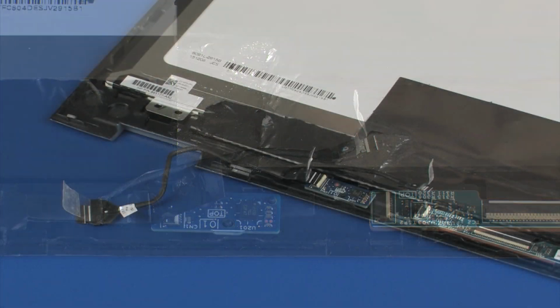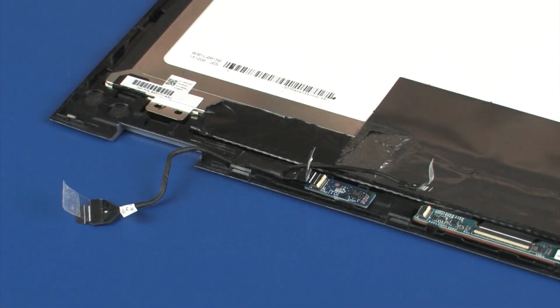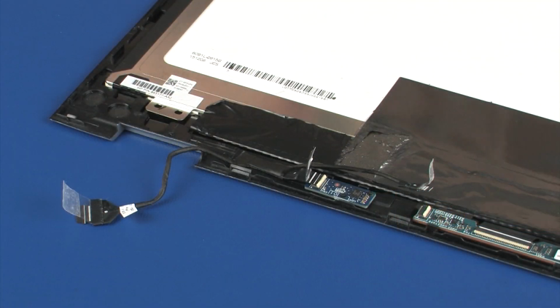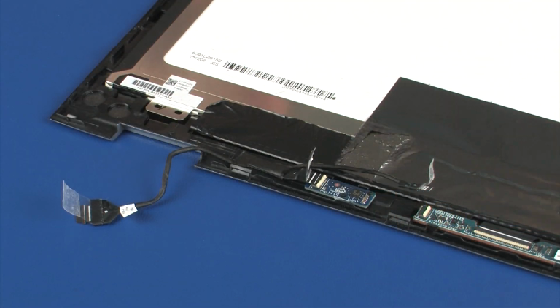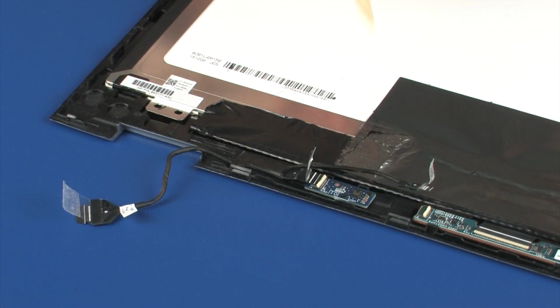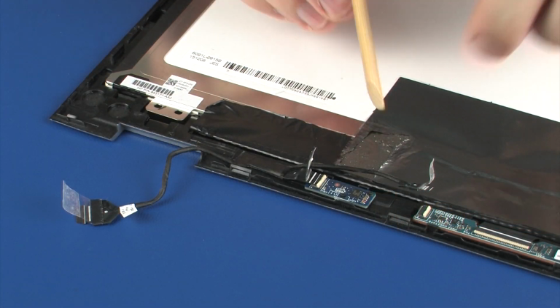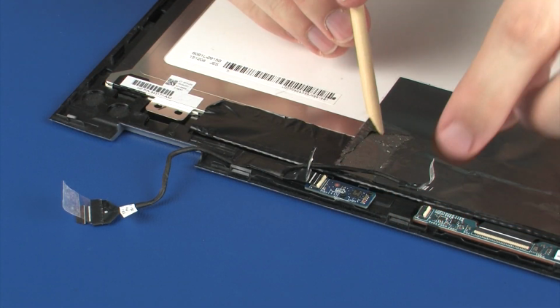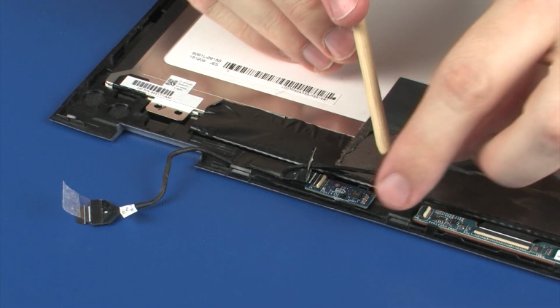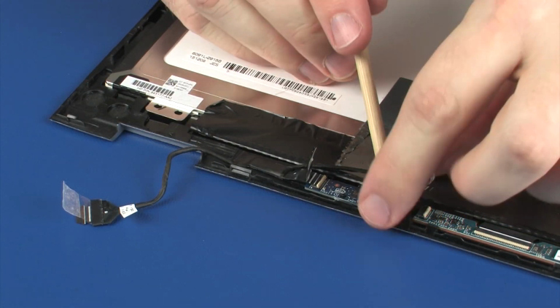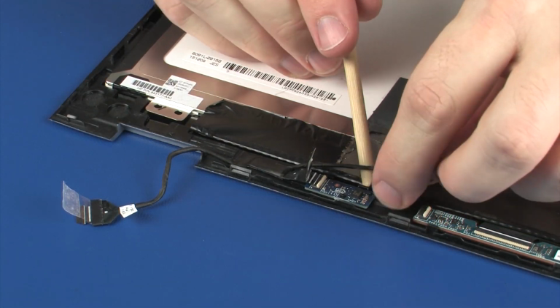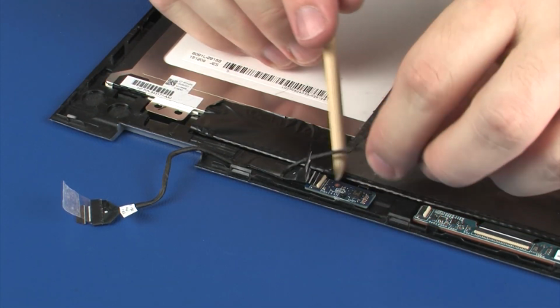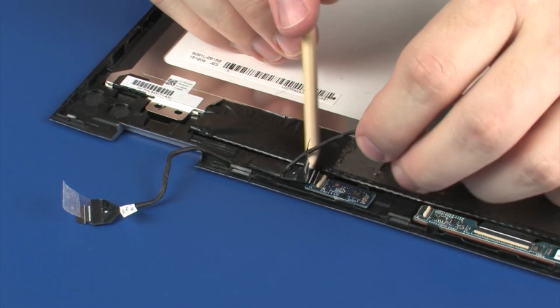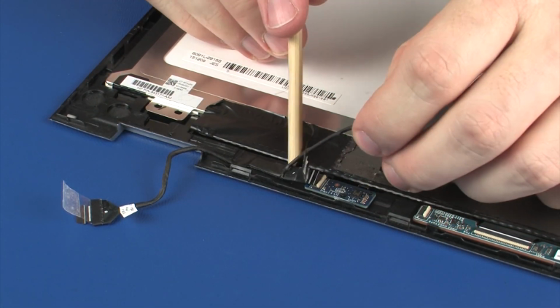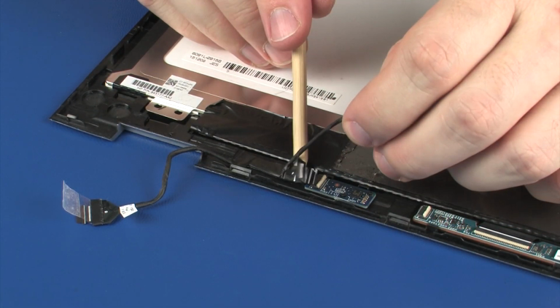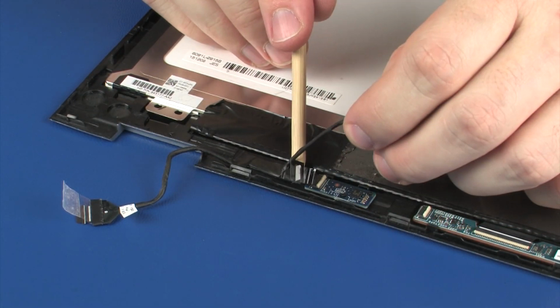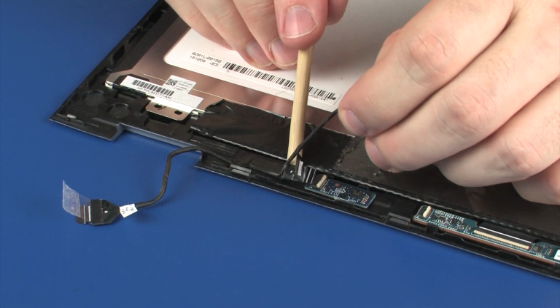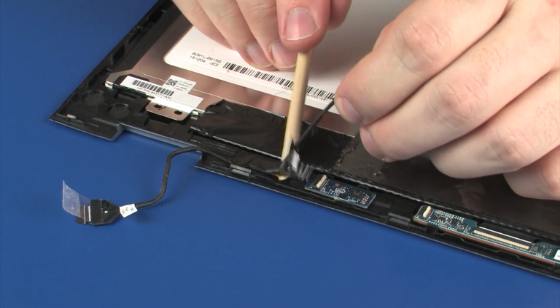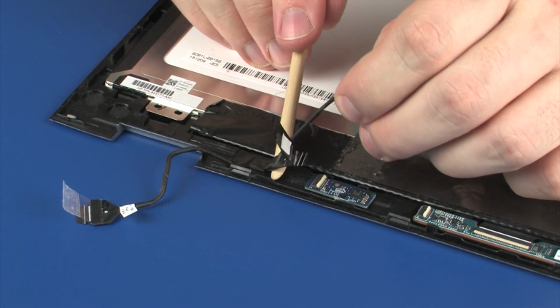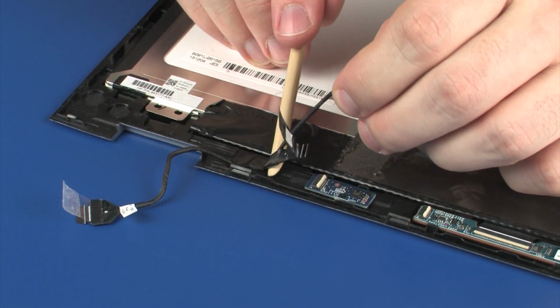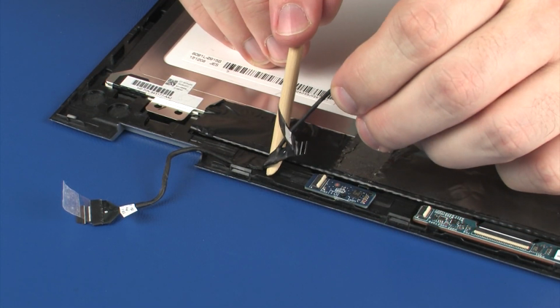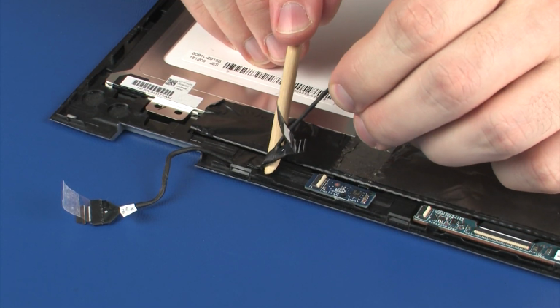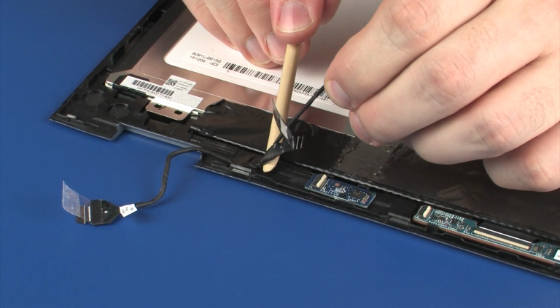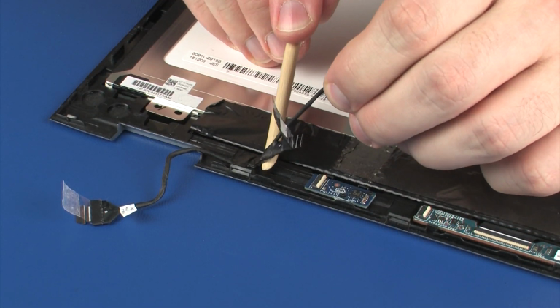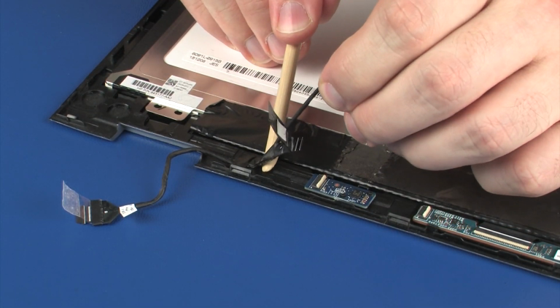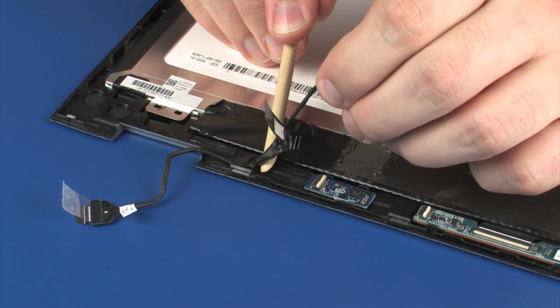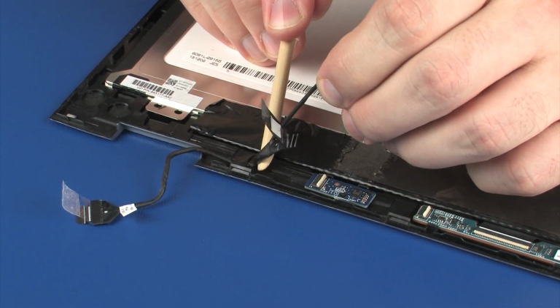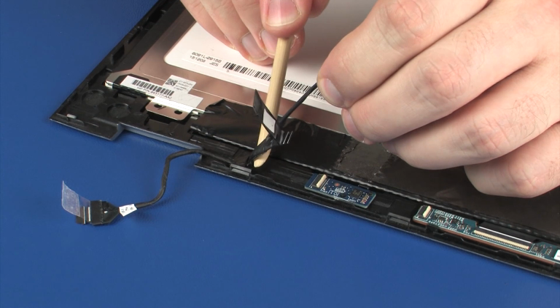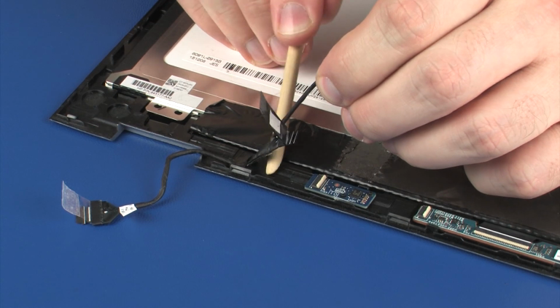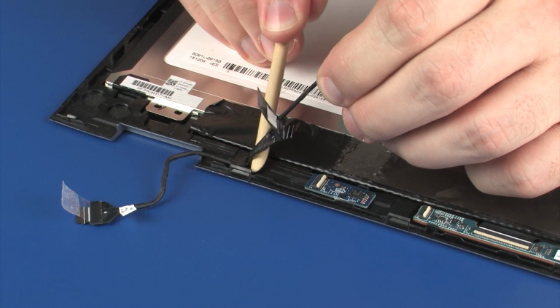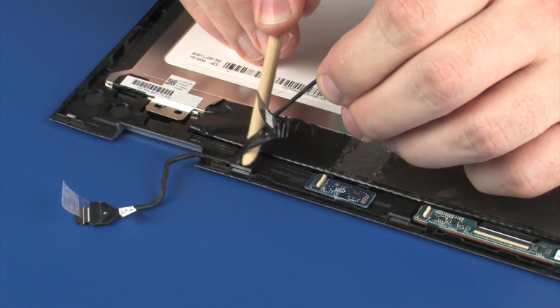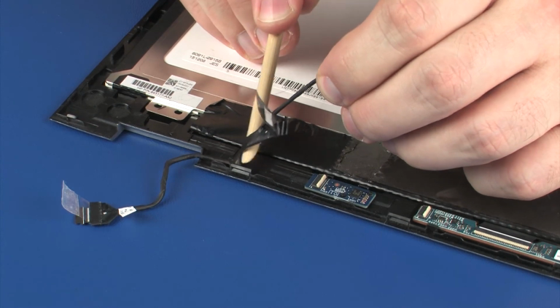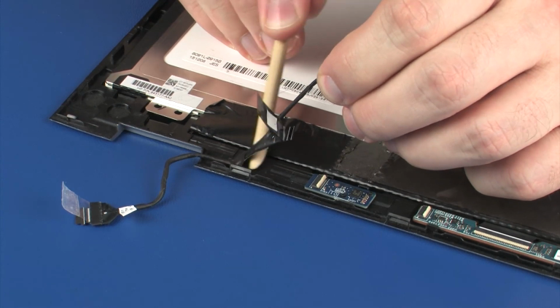Remove the touchscreen cable from the adhesive that secures it to the display panel and remove.